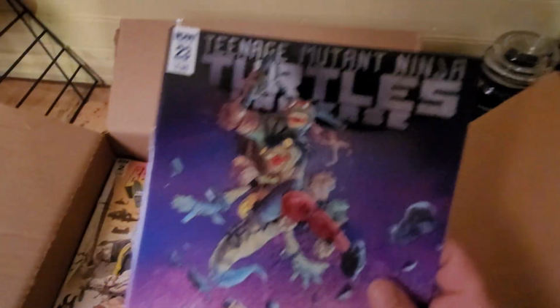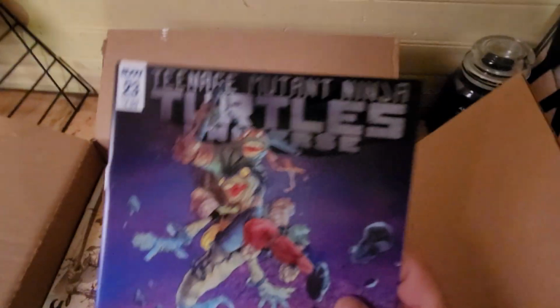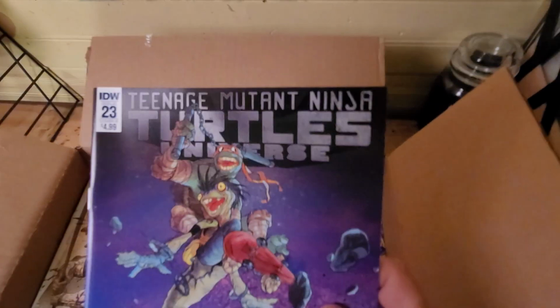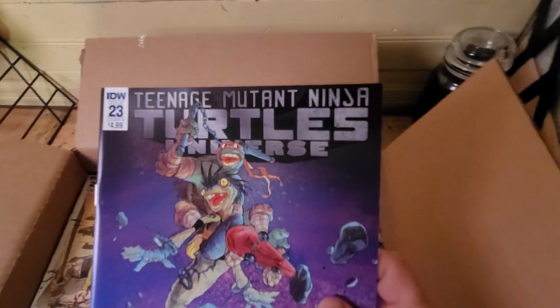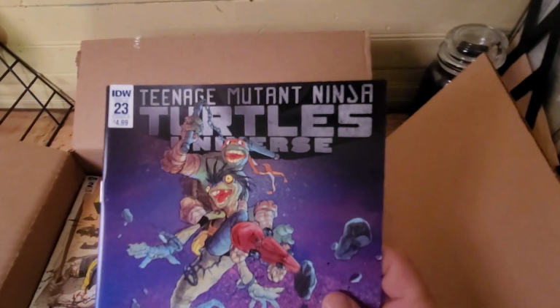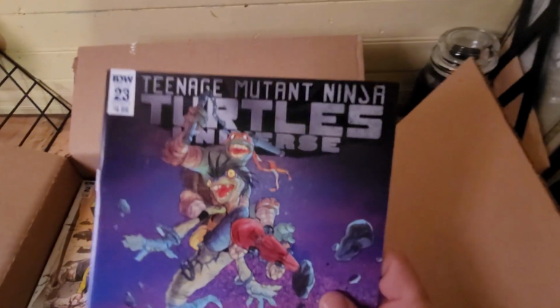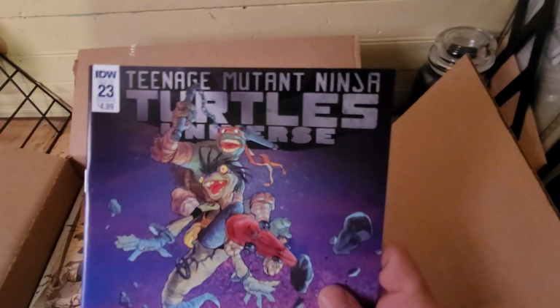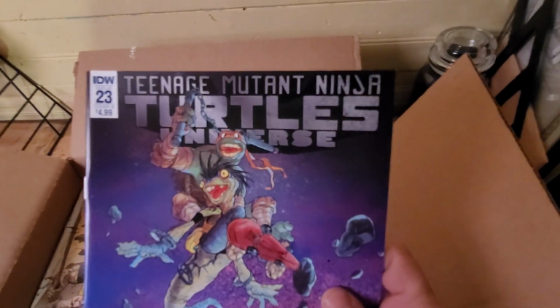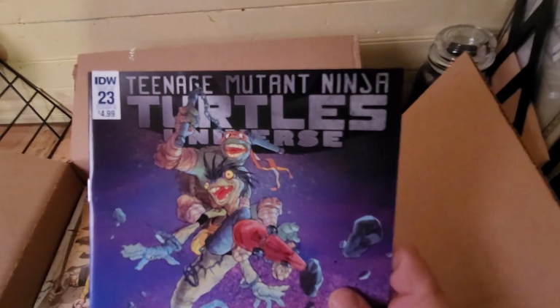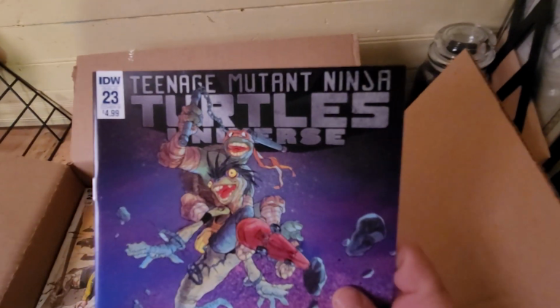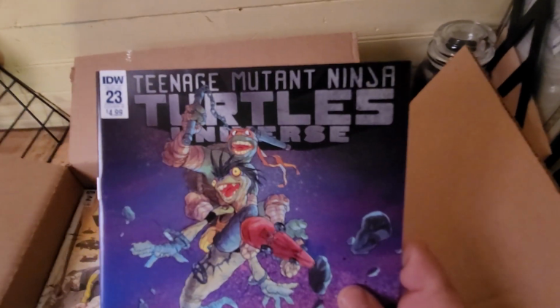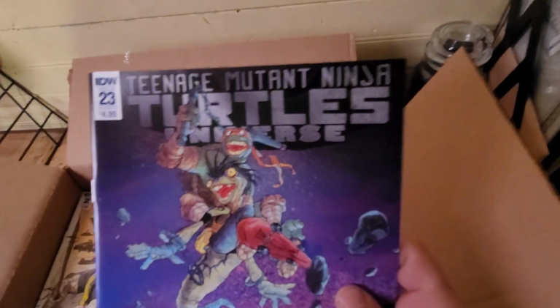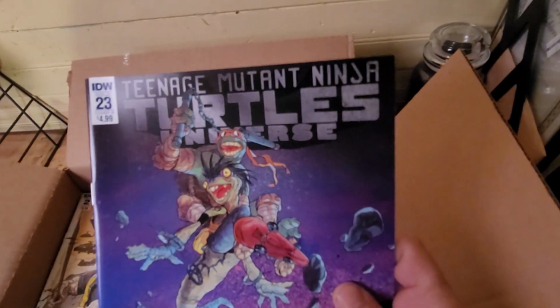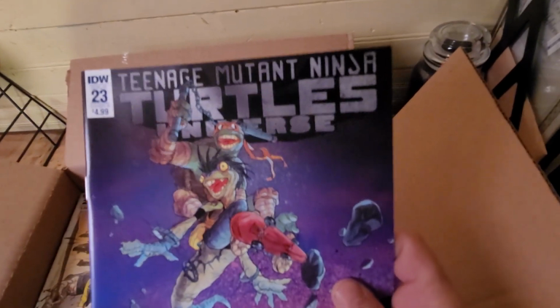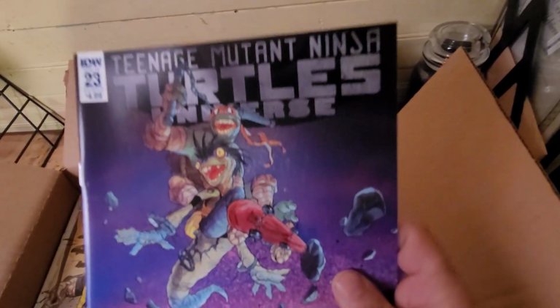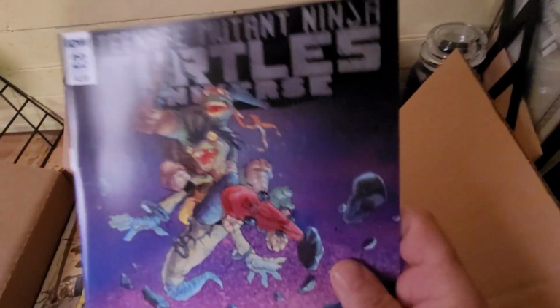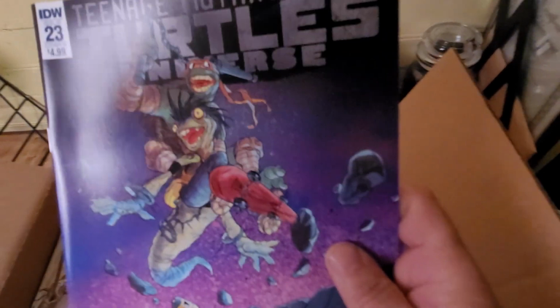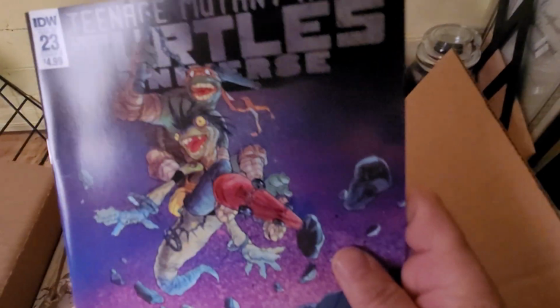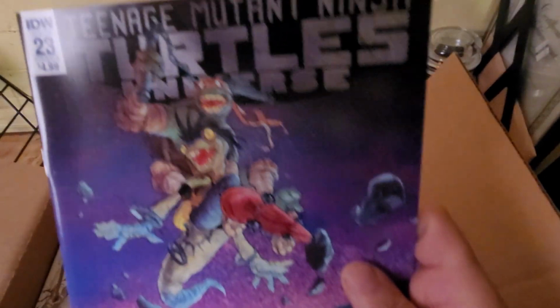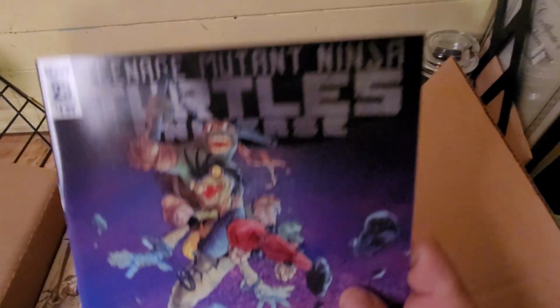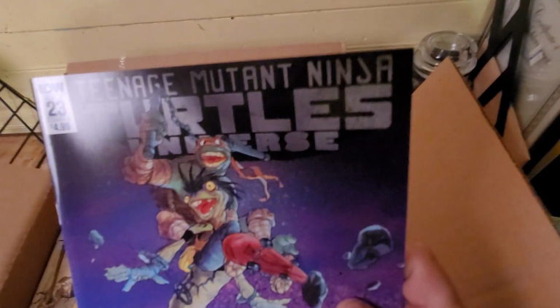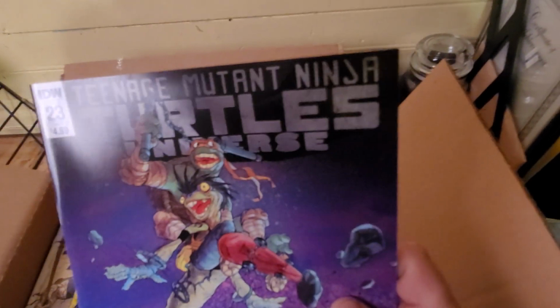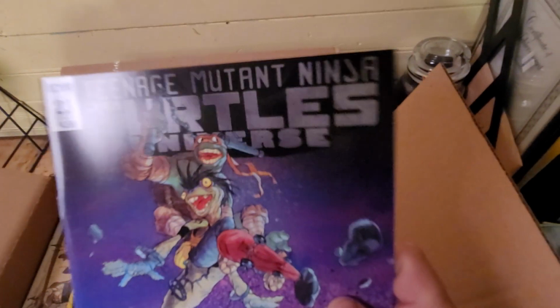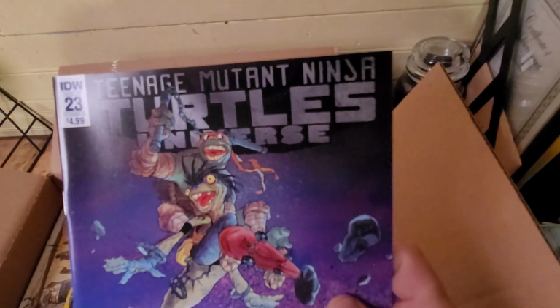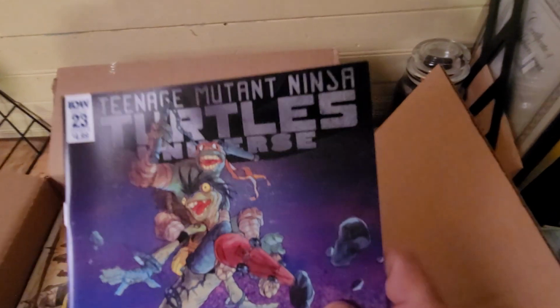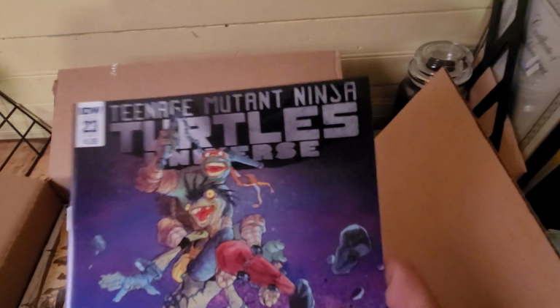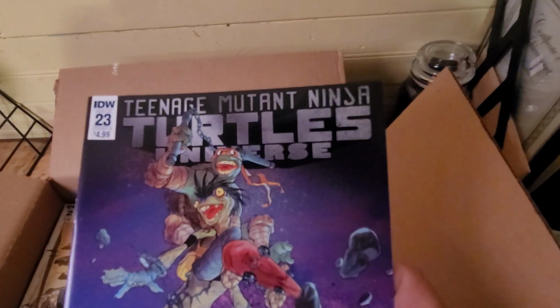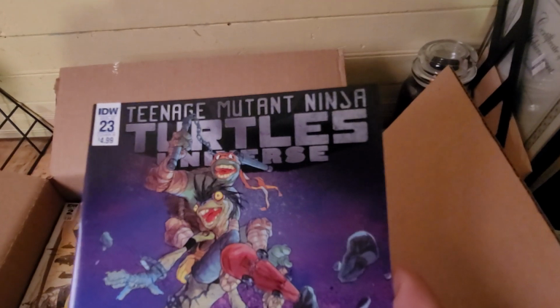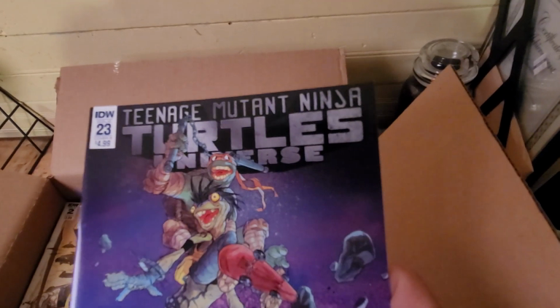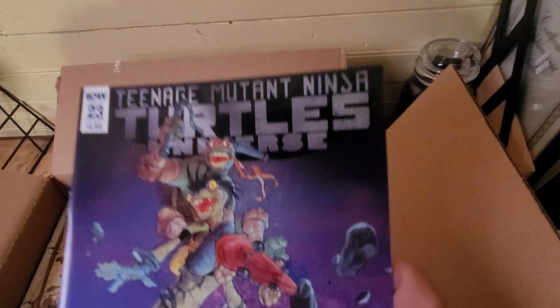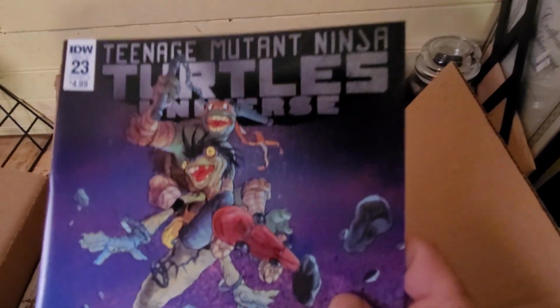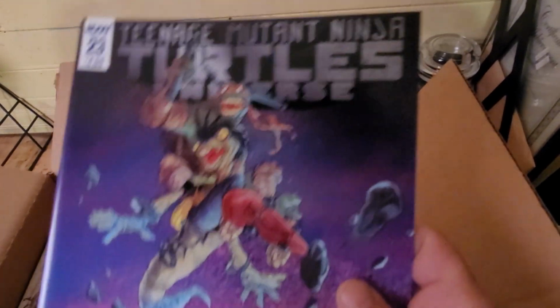Ninja Turtles — another series that I like.